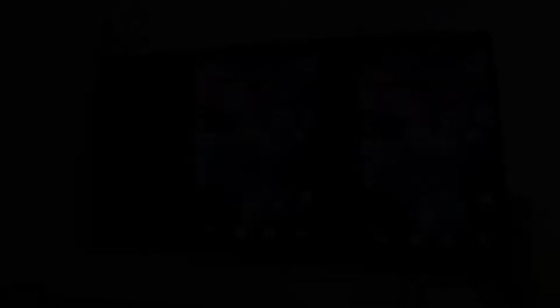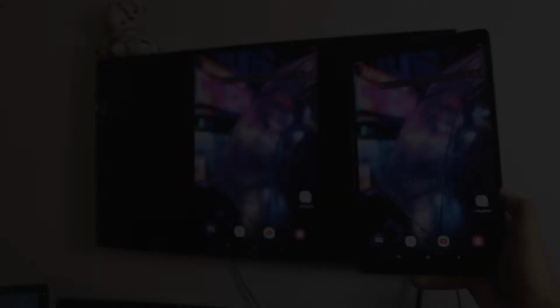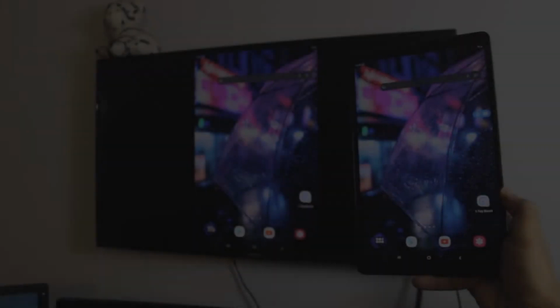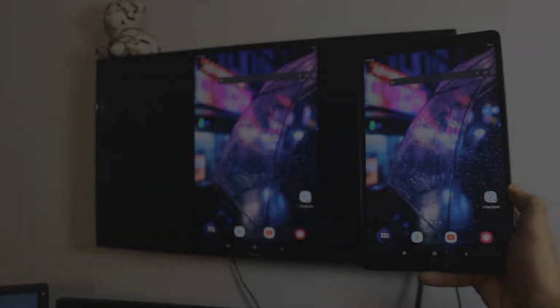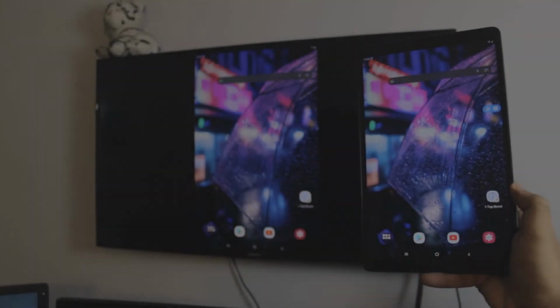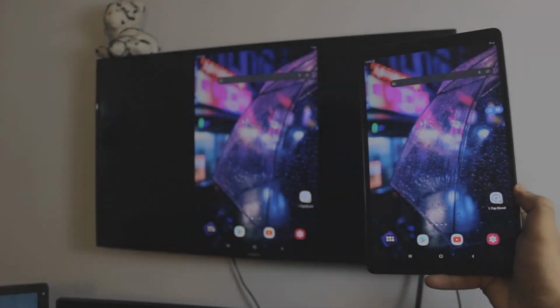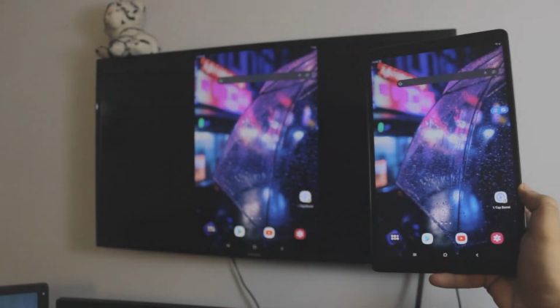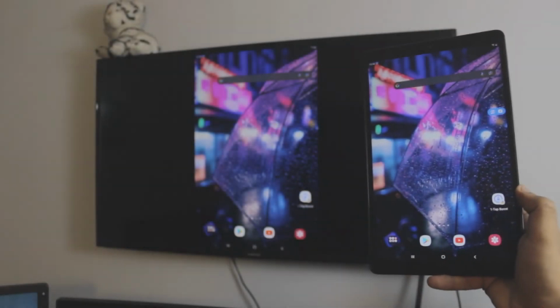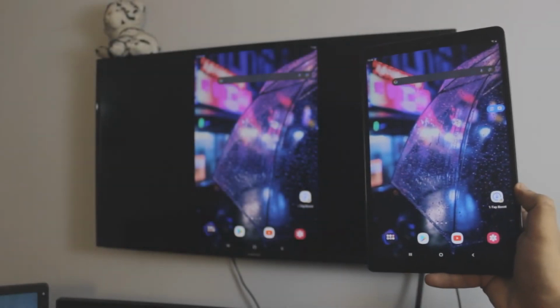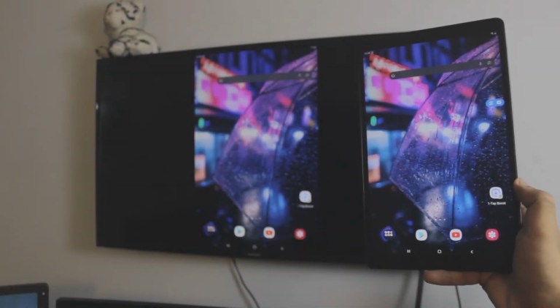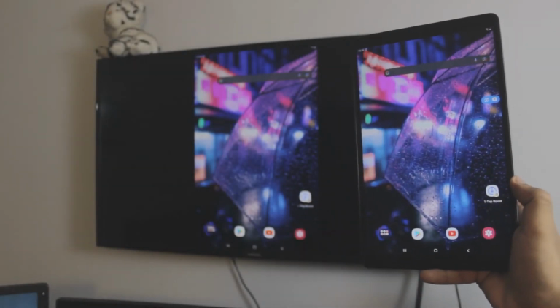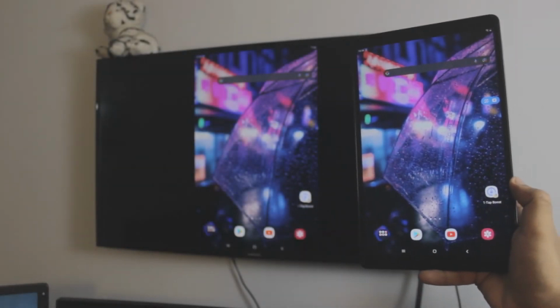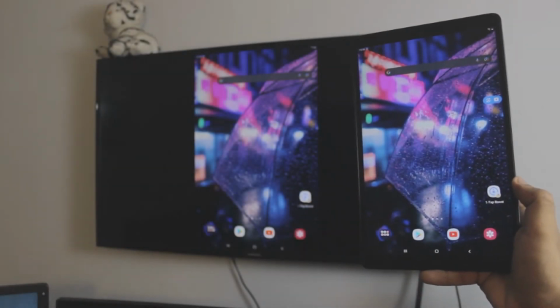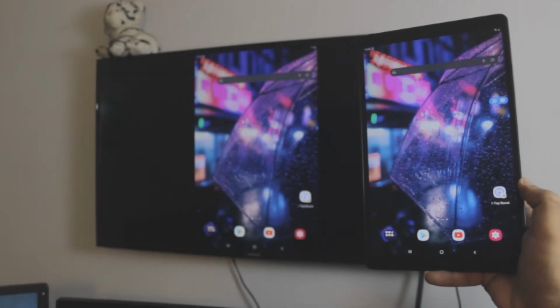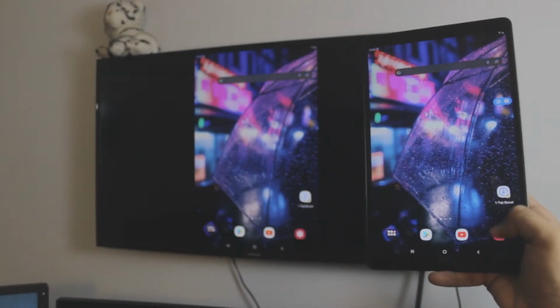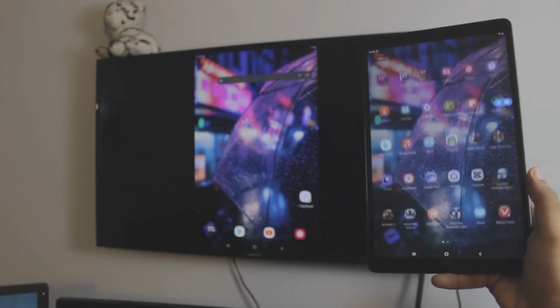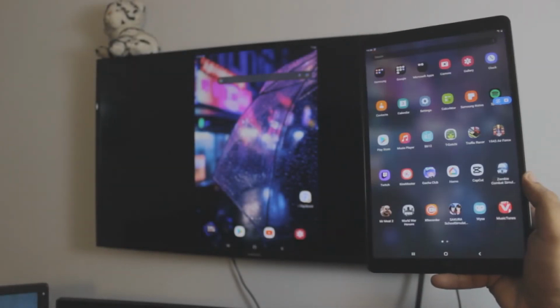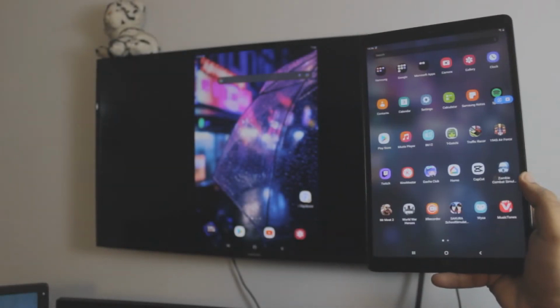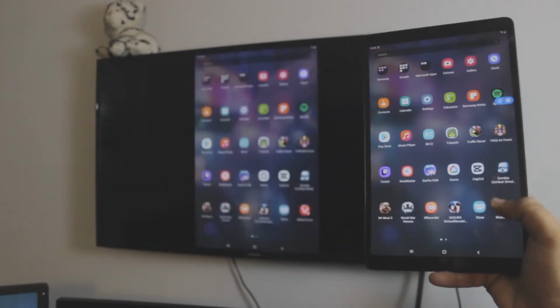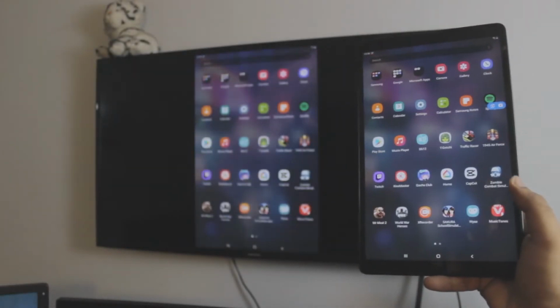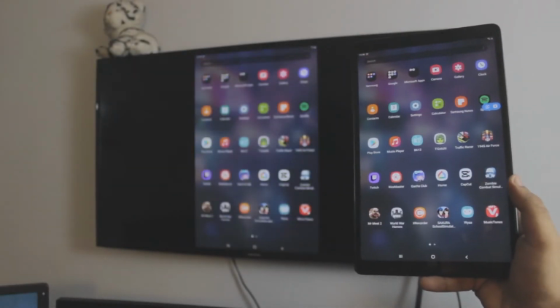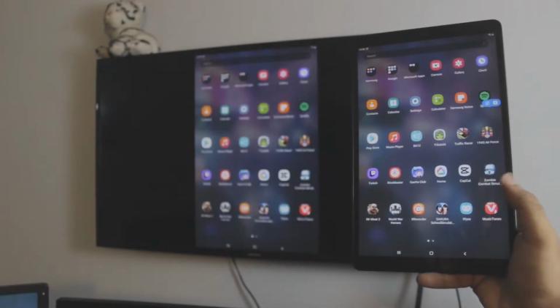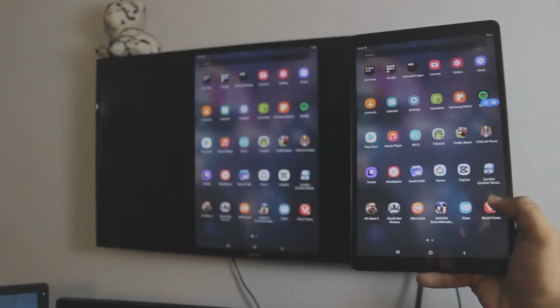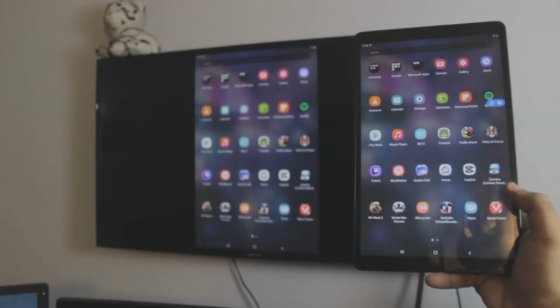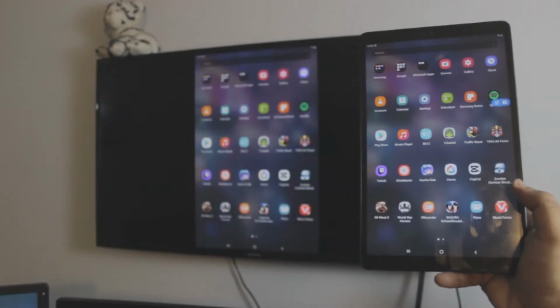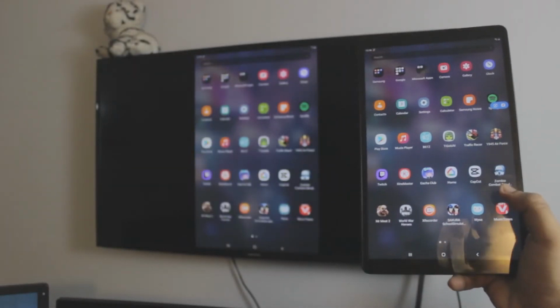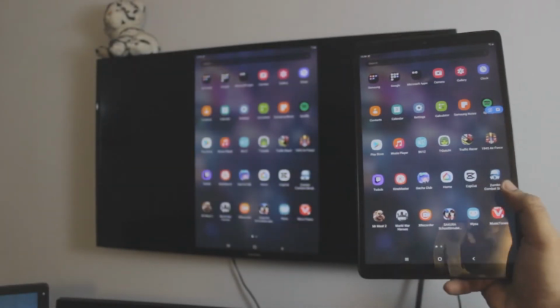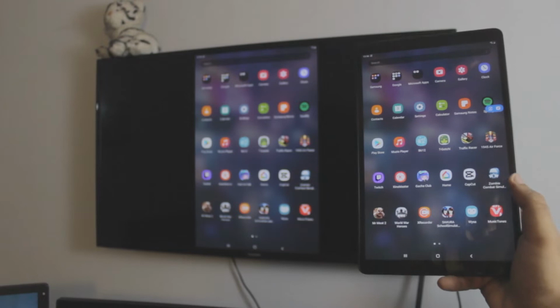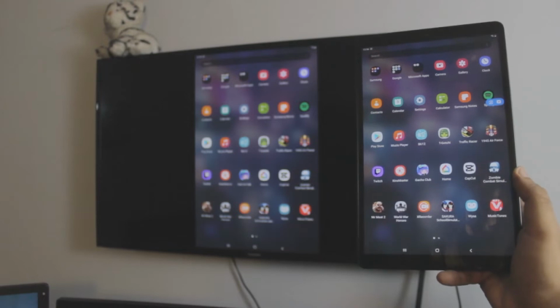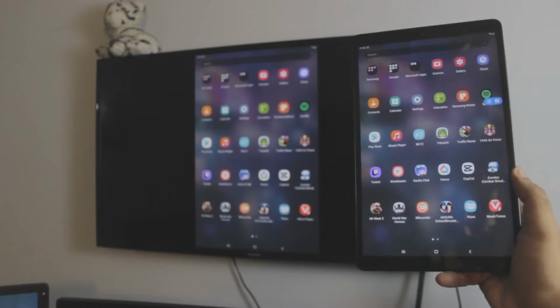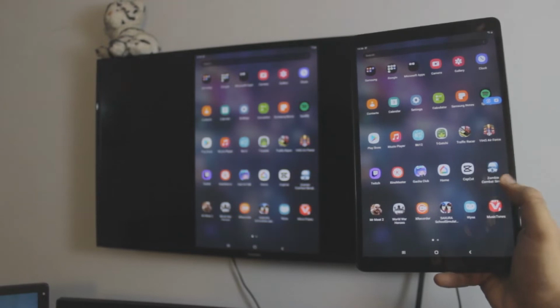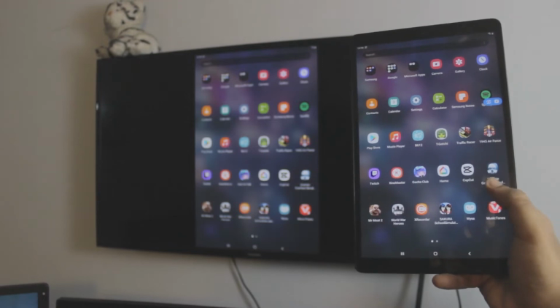Pretty cool, right? And by the way, it's completely free, no third-party apps, and you can do a lot with this.